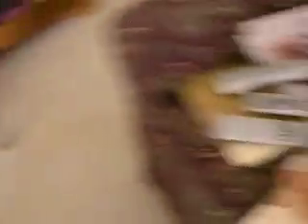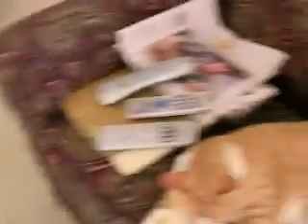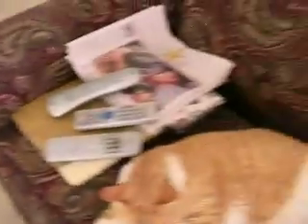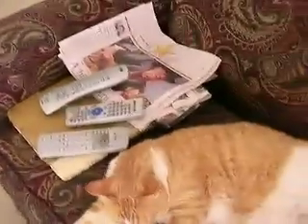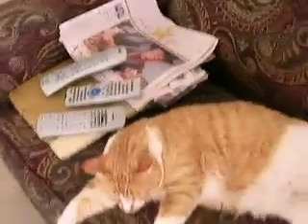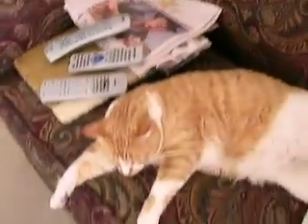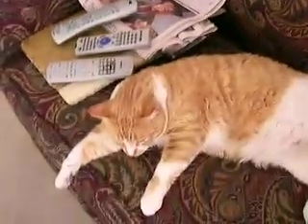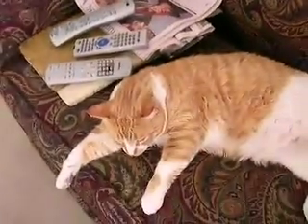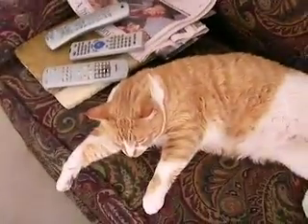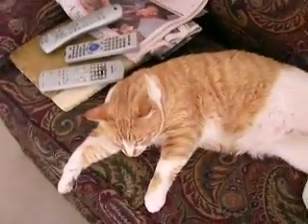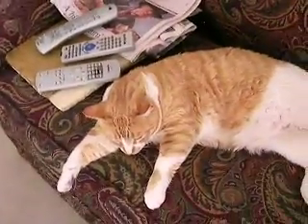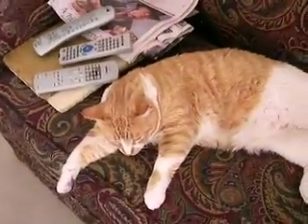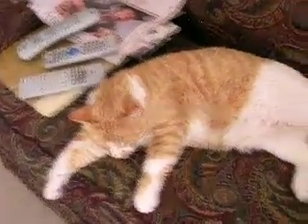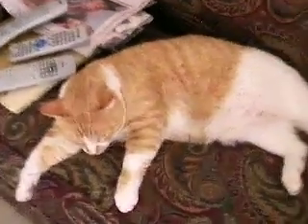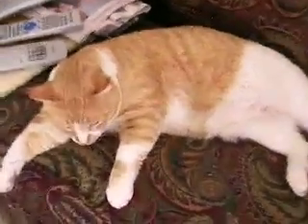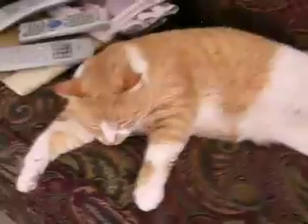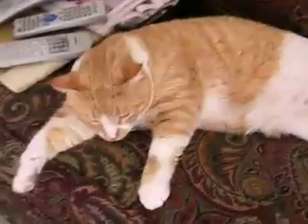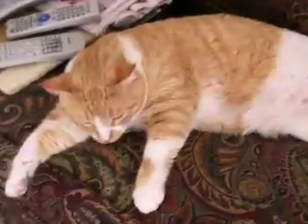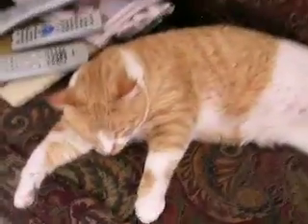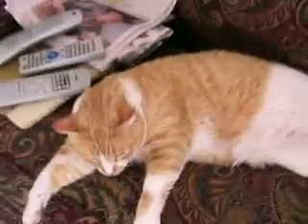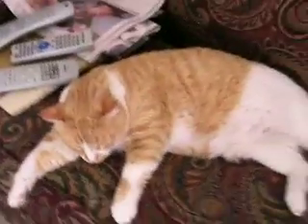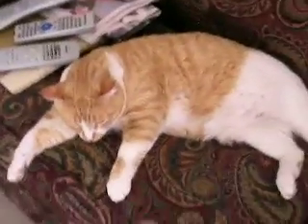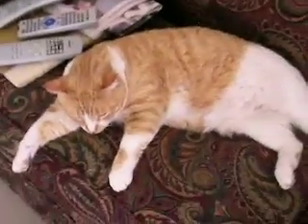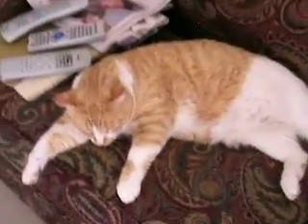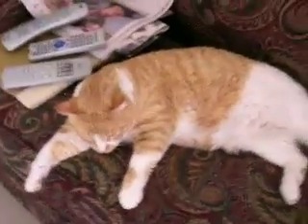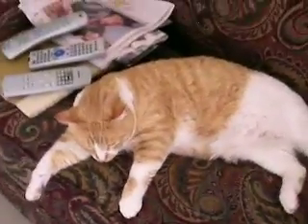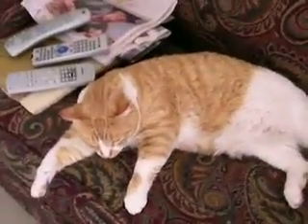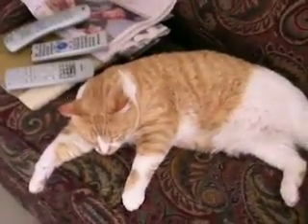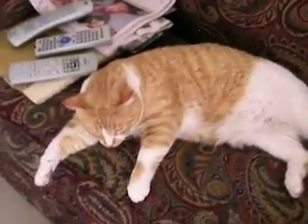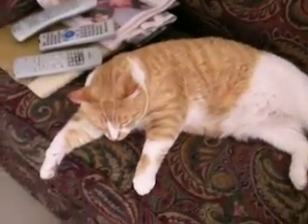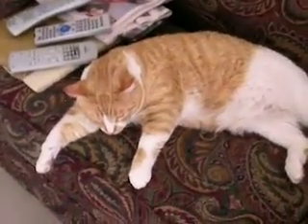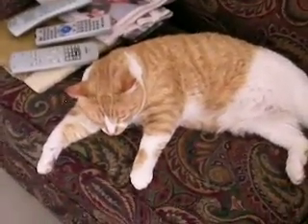I've got a cat helping me too — he's got his eye on everything. Right, Chaz? Okay, let's get started.